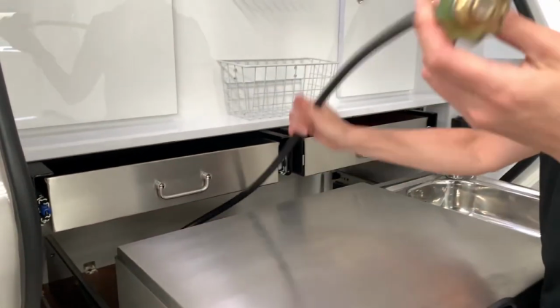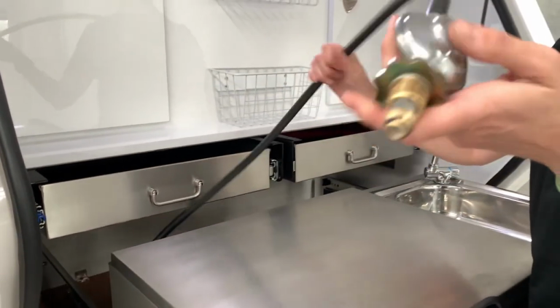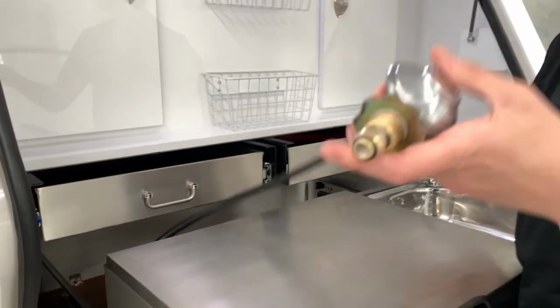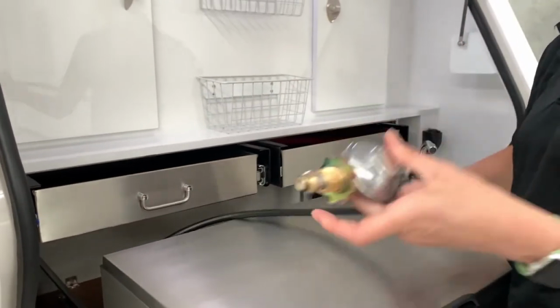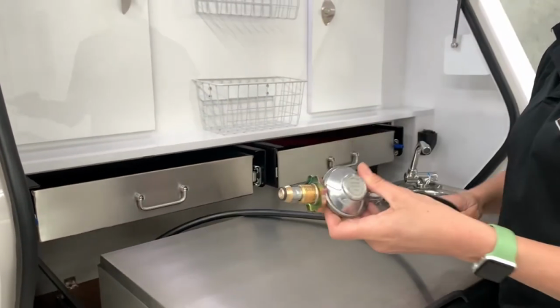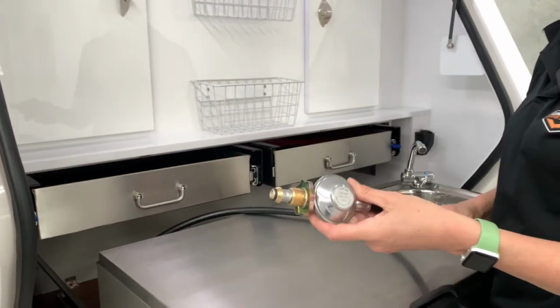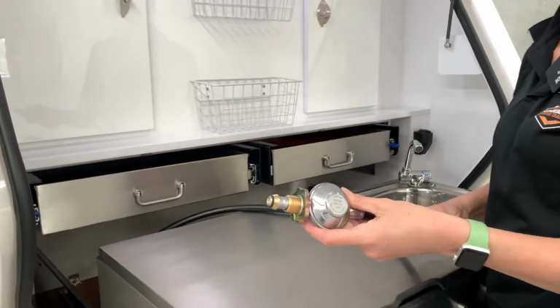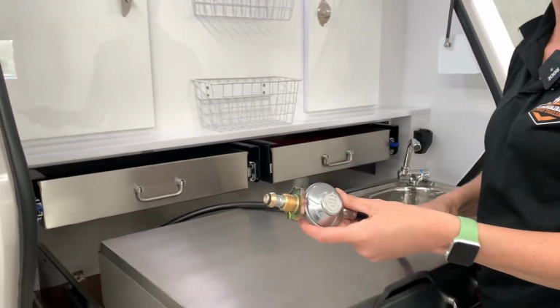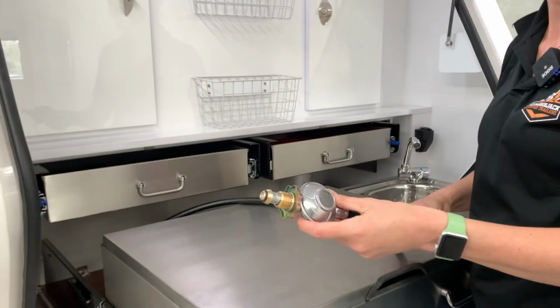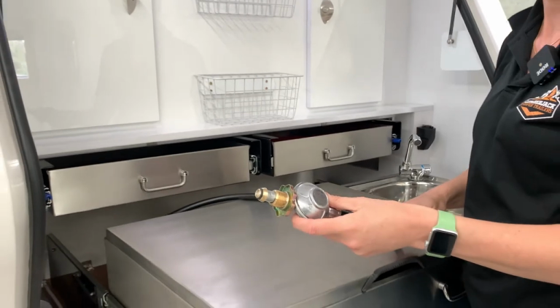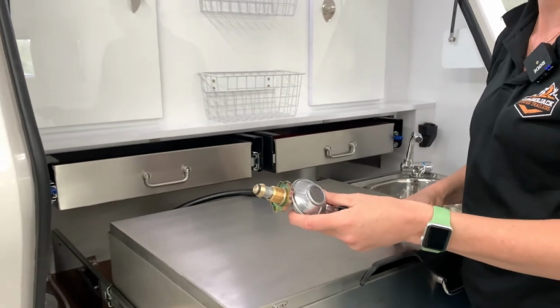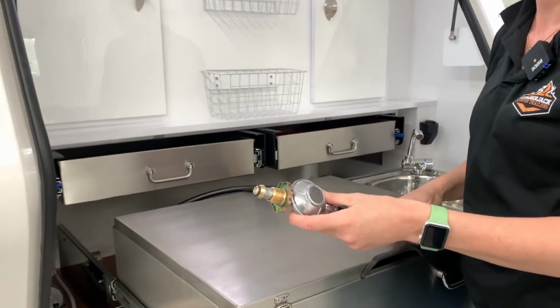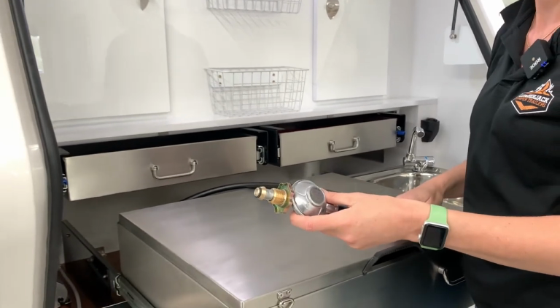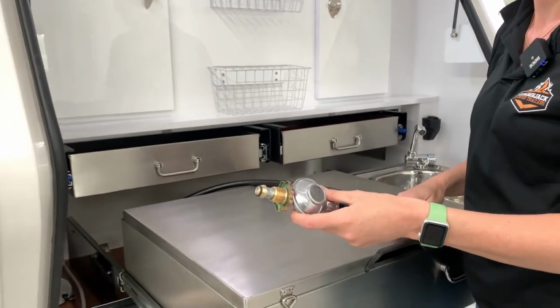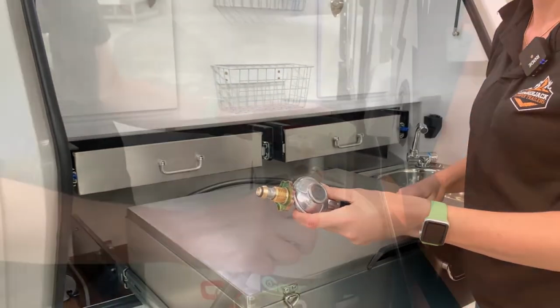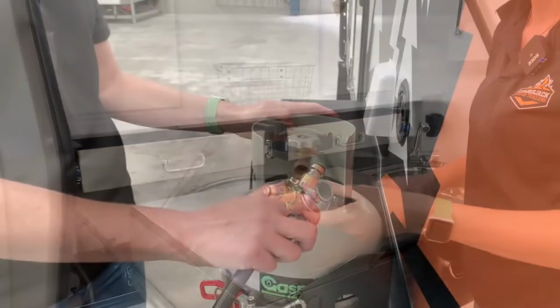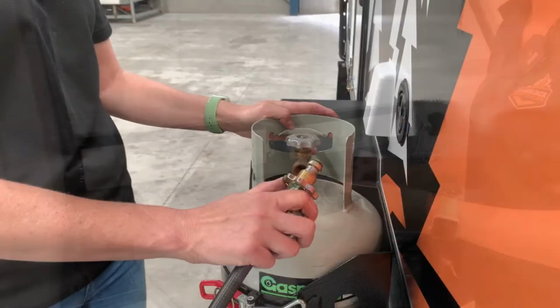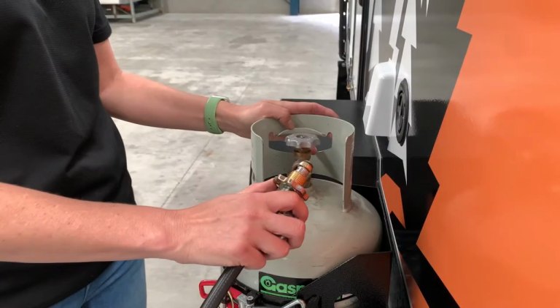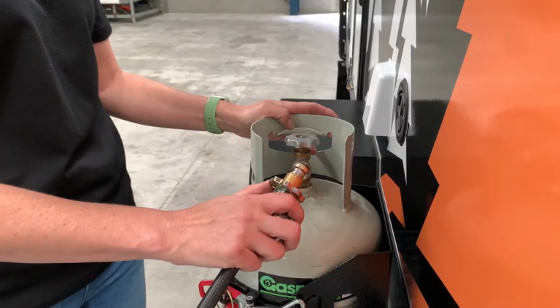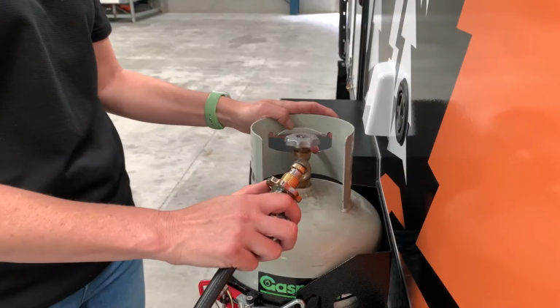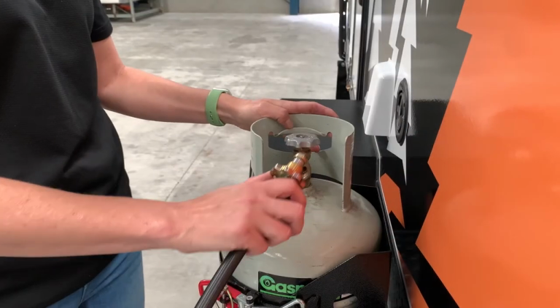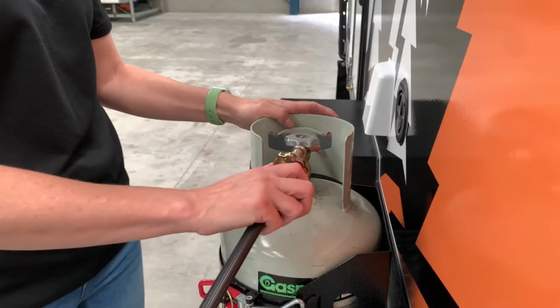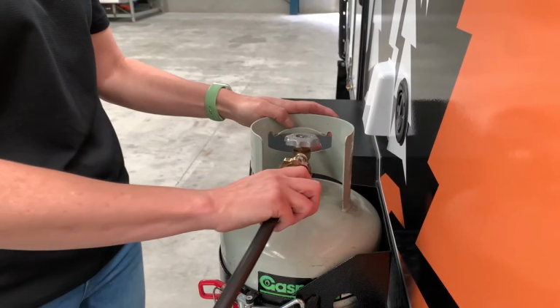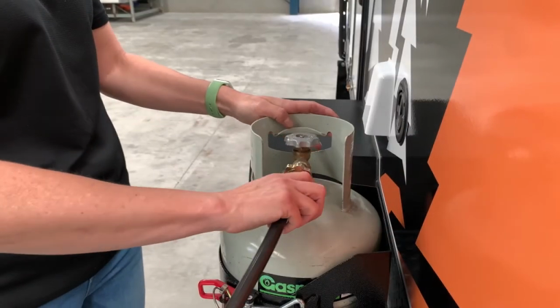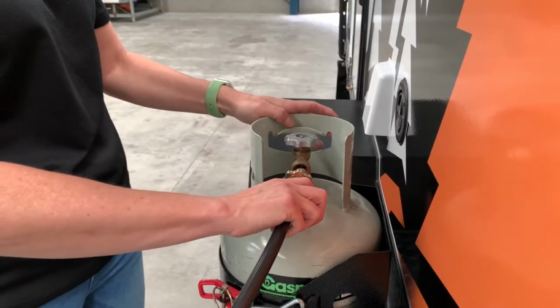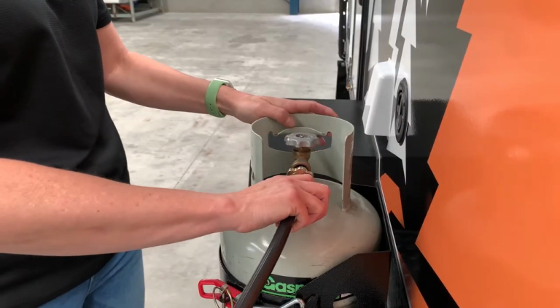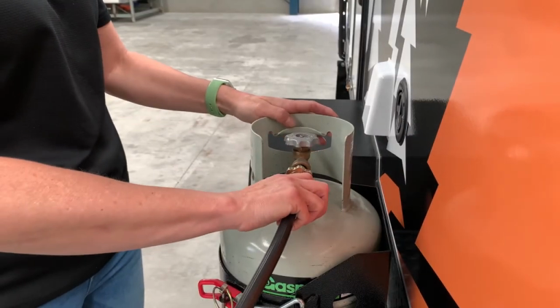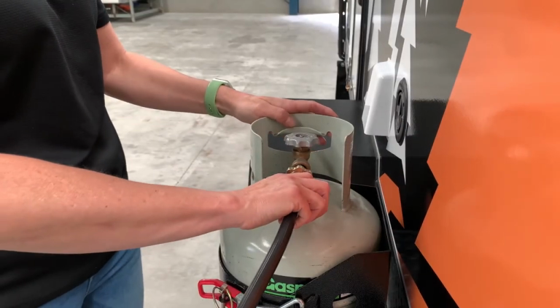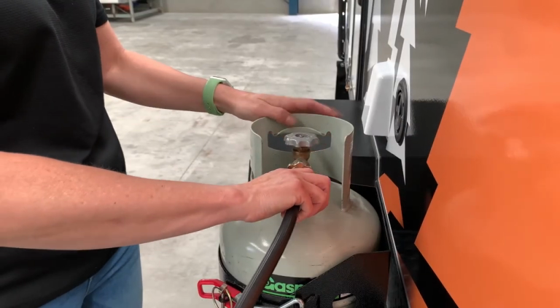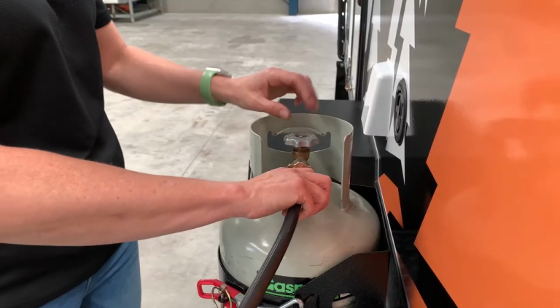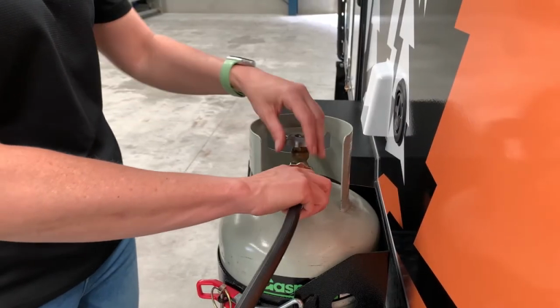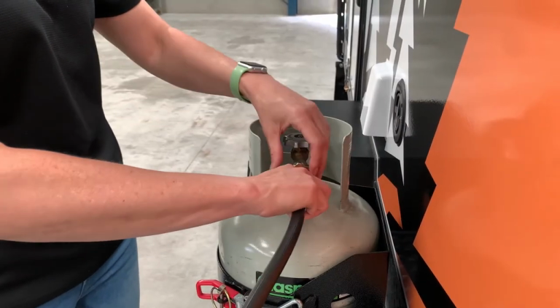We're going to connect this to the gas bottle. Let's connect the regulator to the gas bottle.